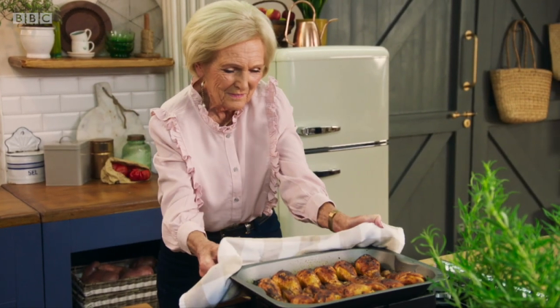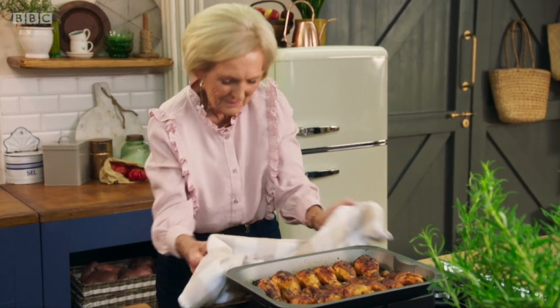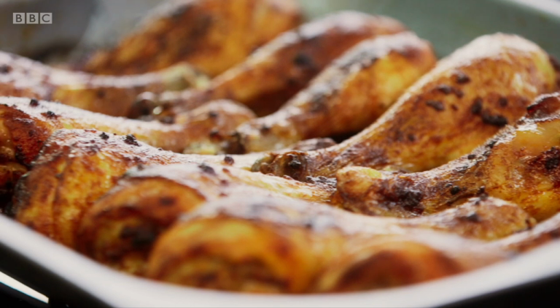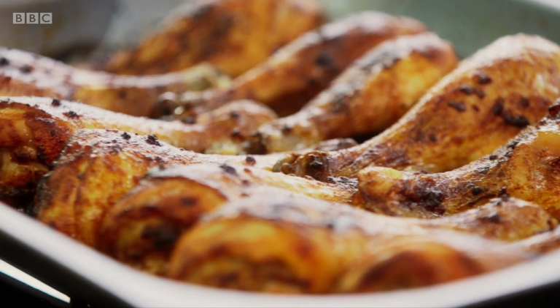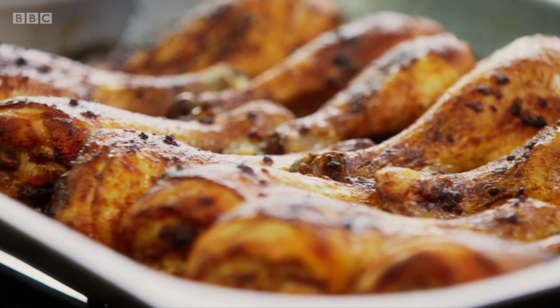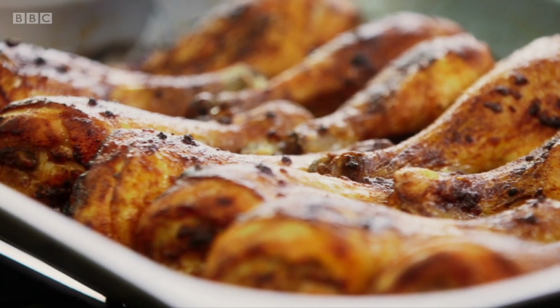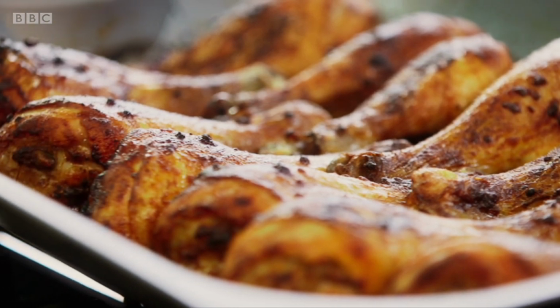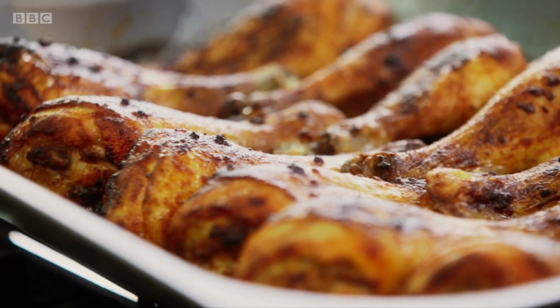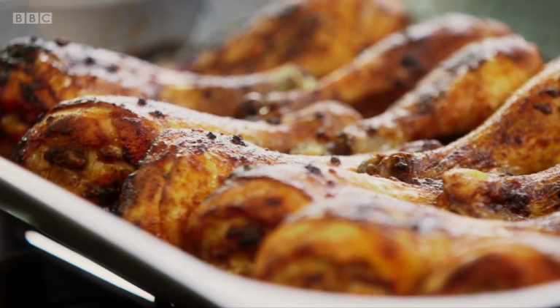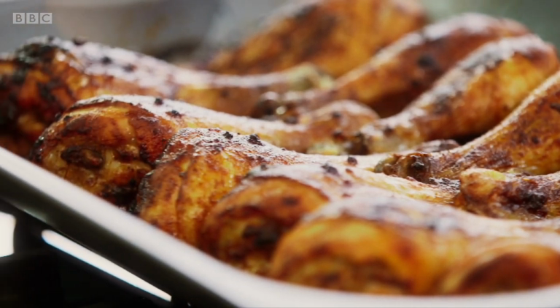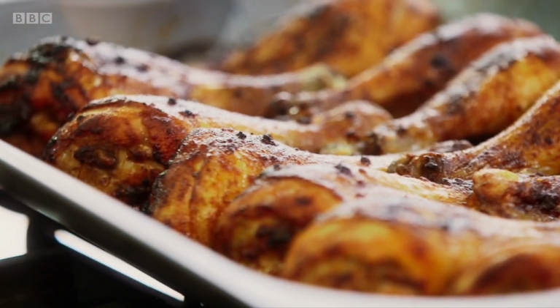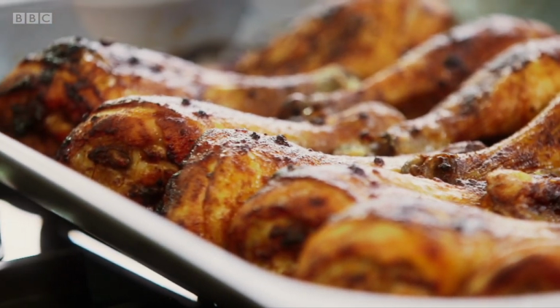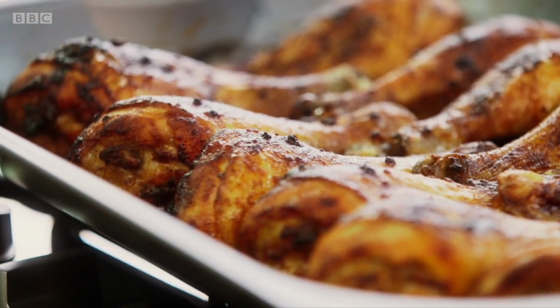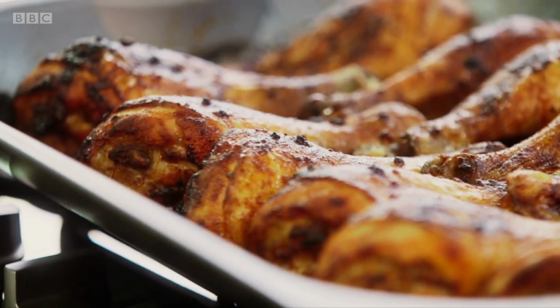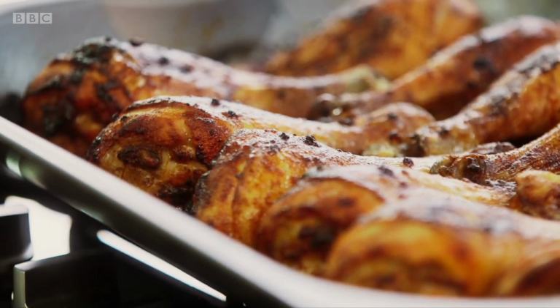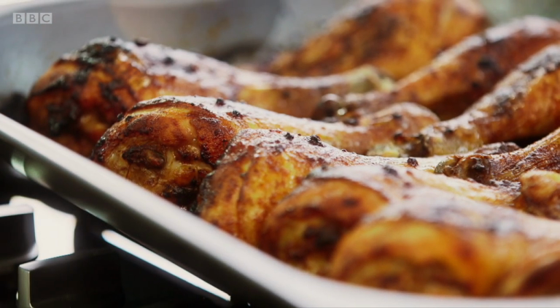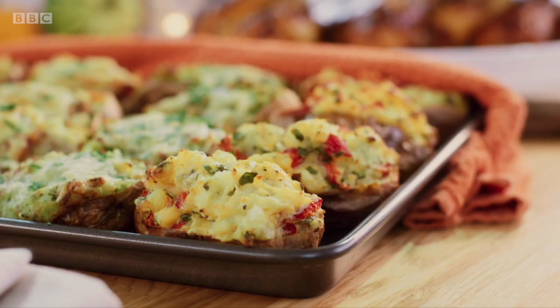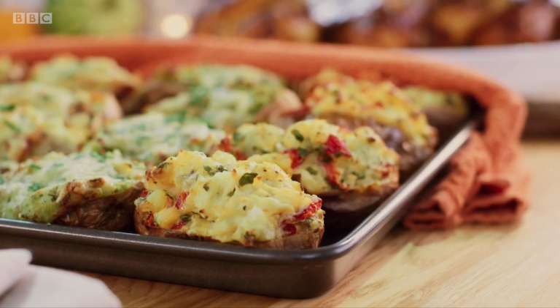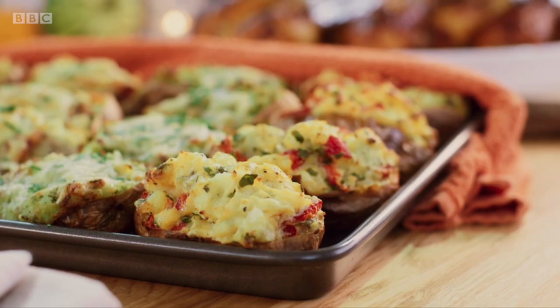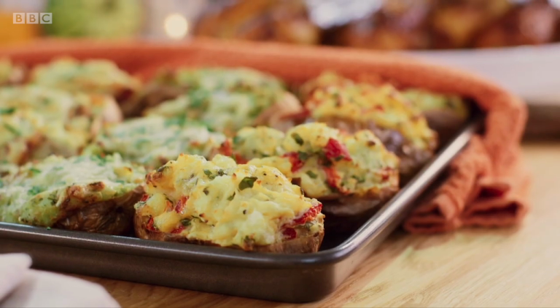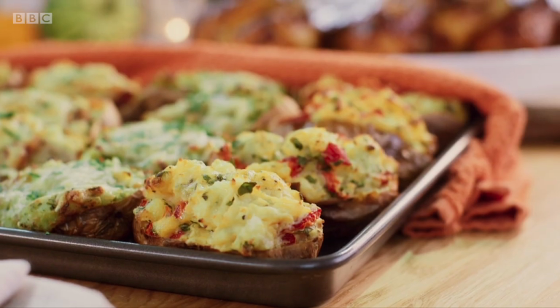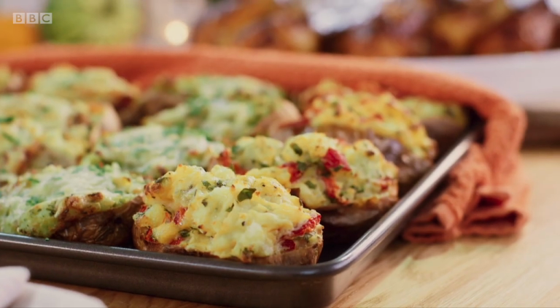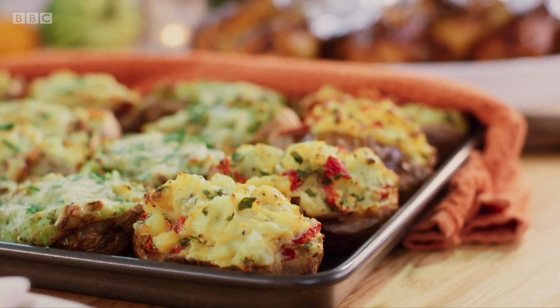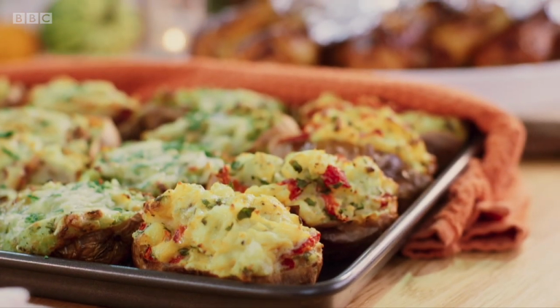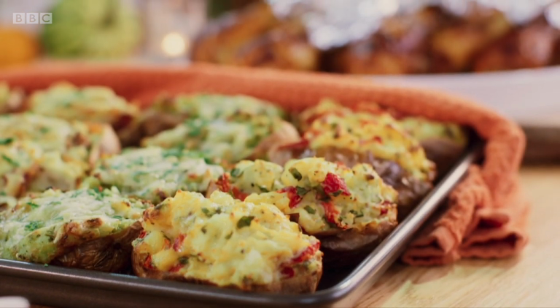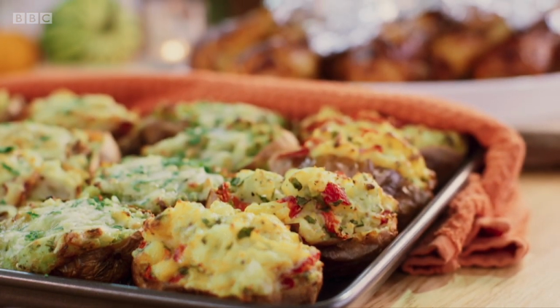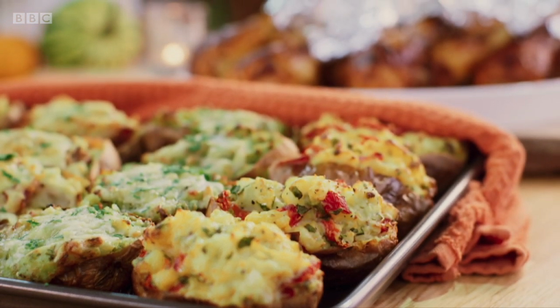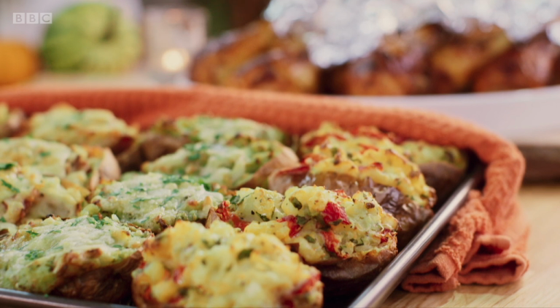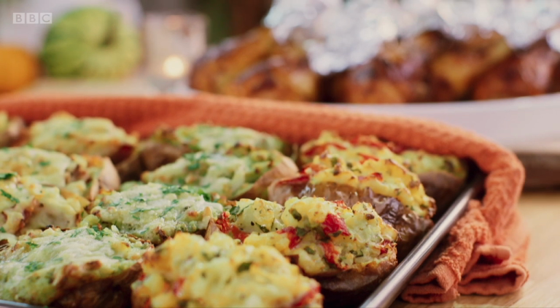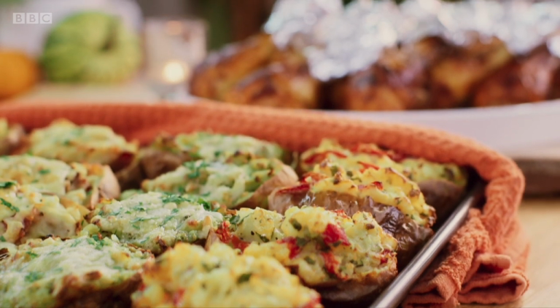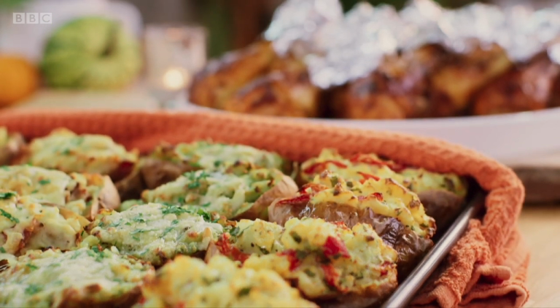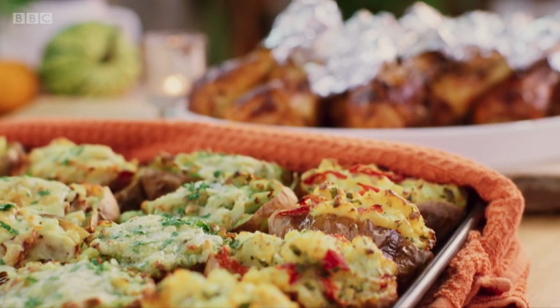They really look amazing and the smell — oh! How's that for a bonfire feast that packs a punch?